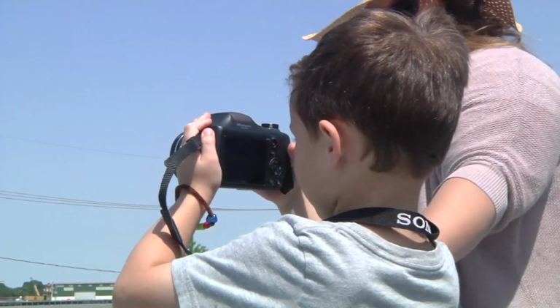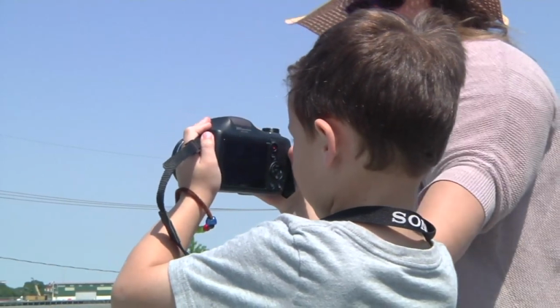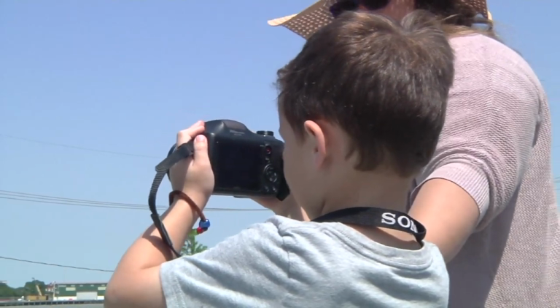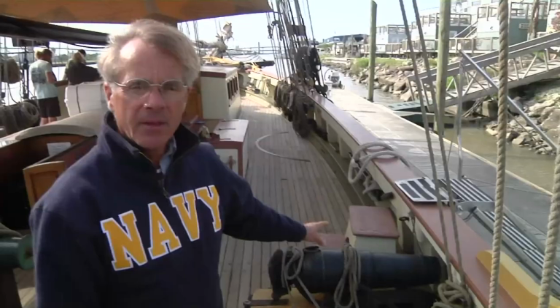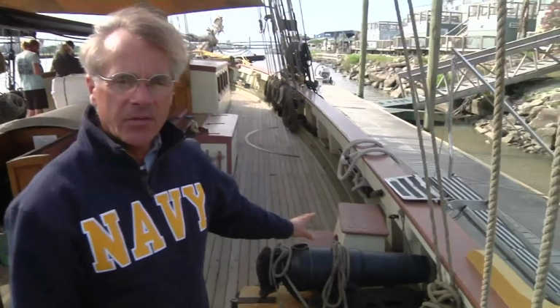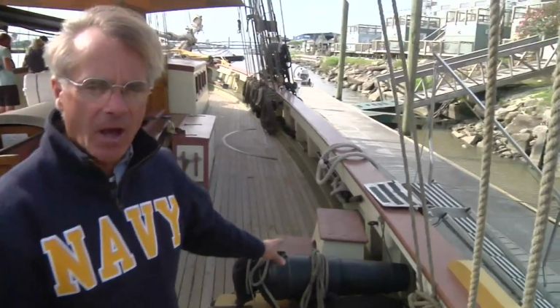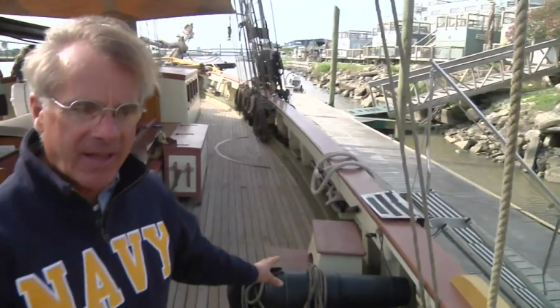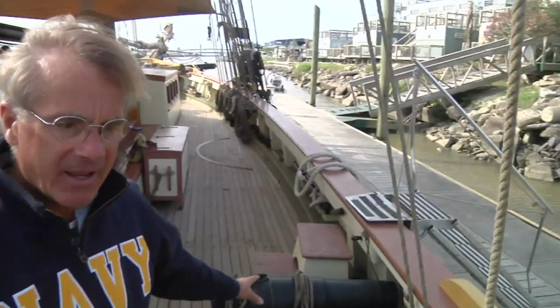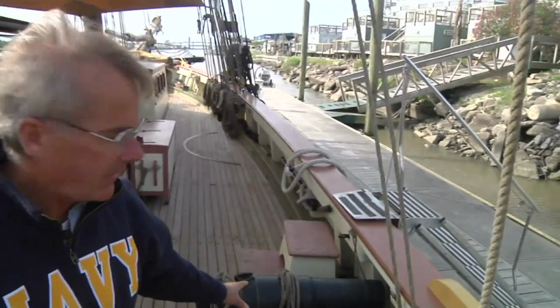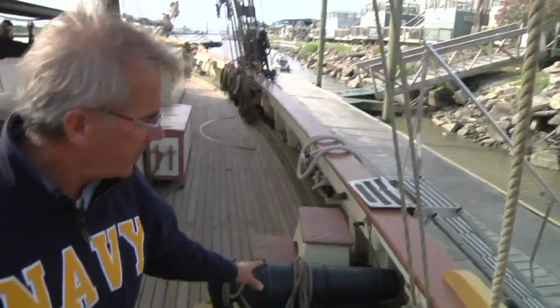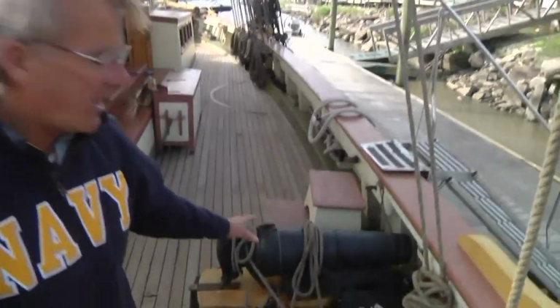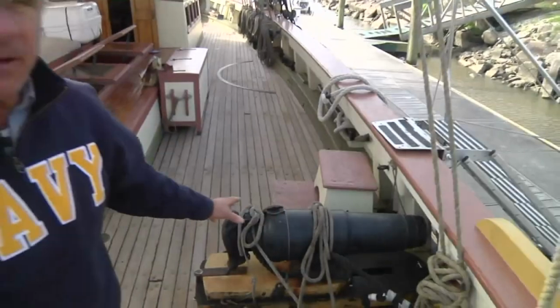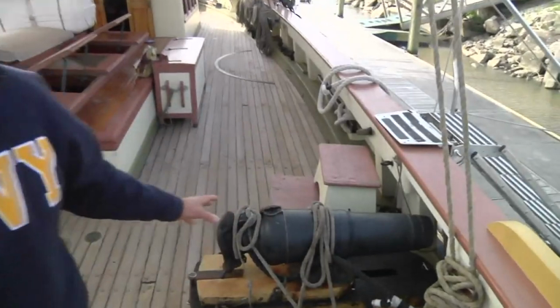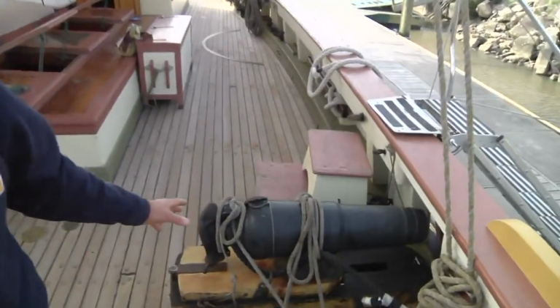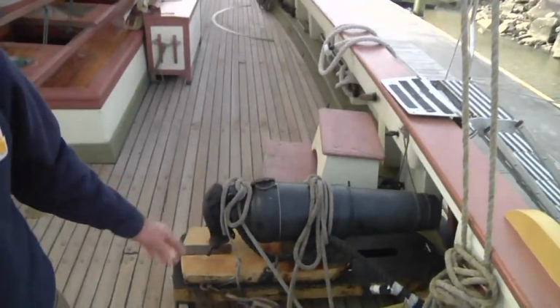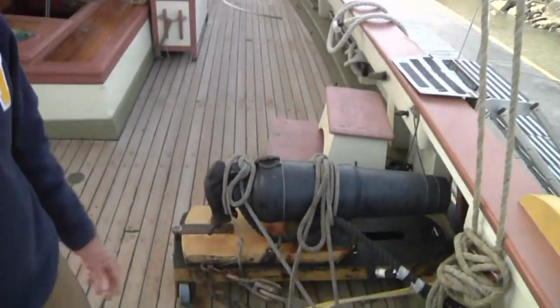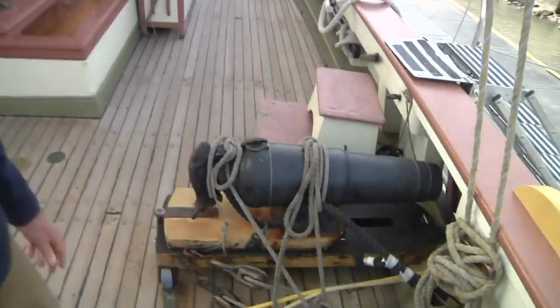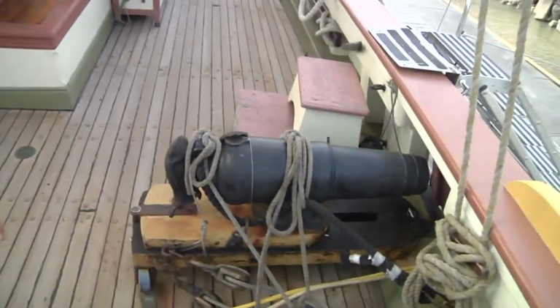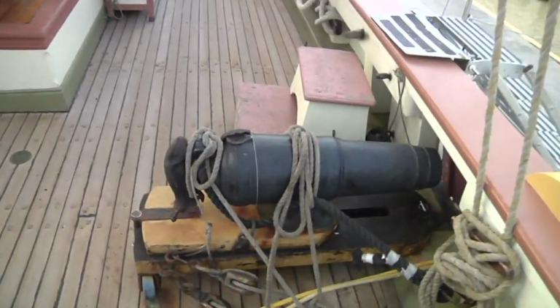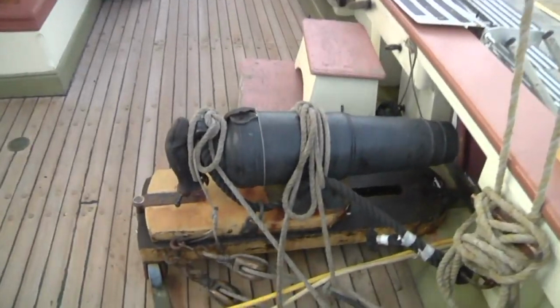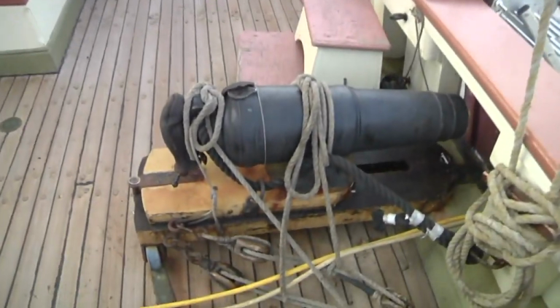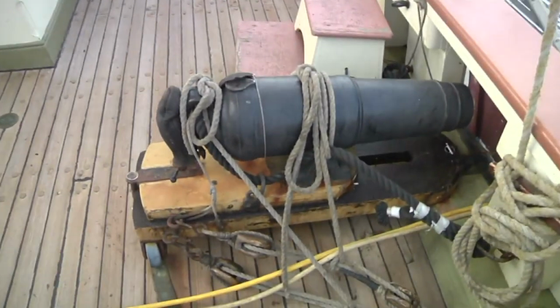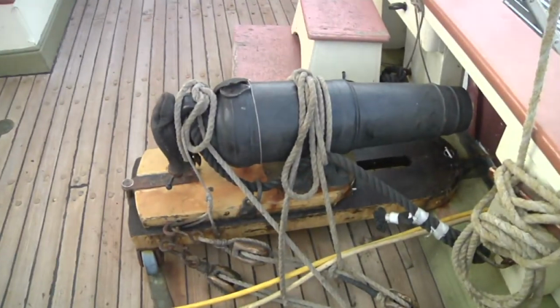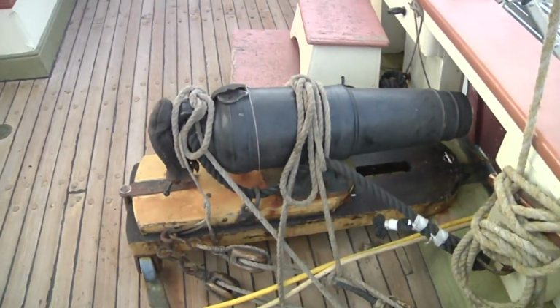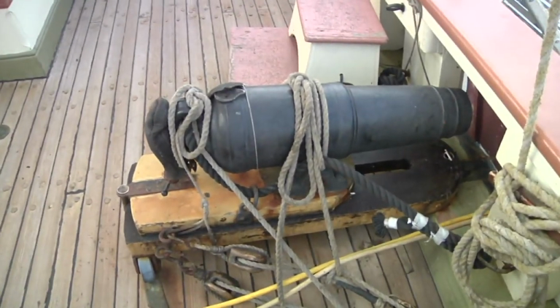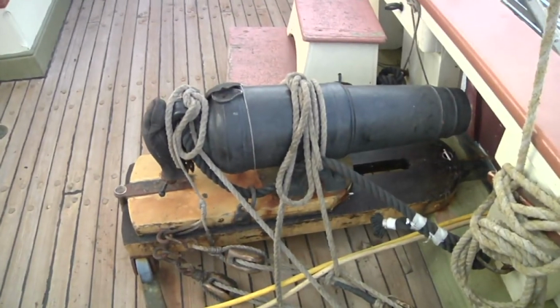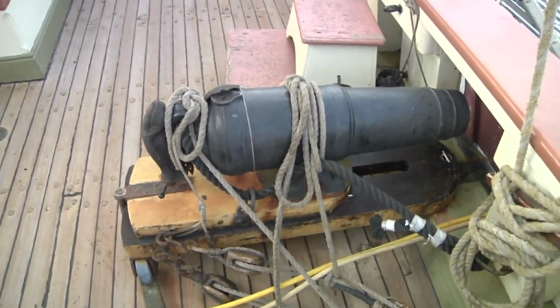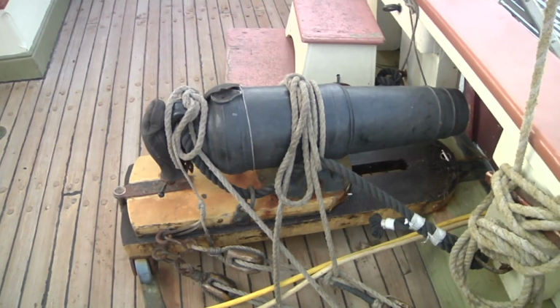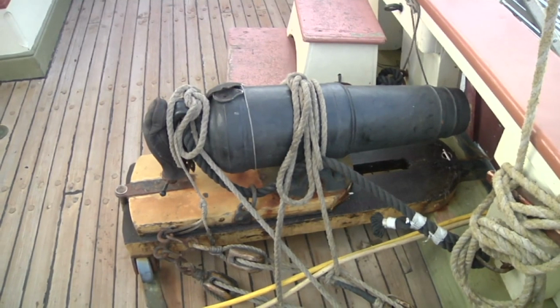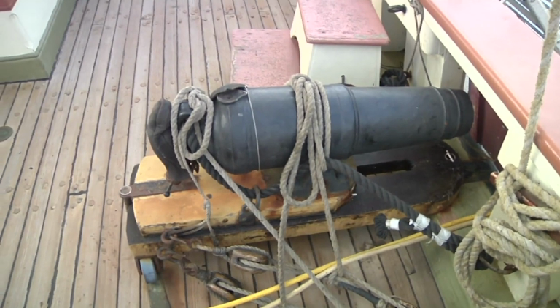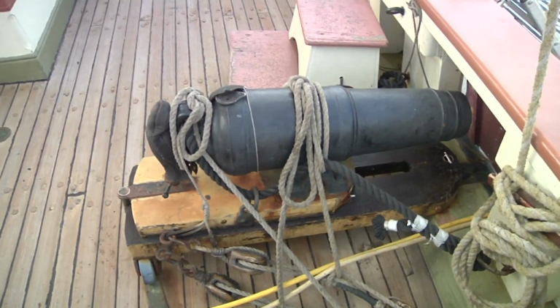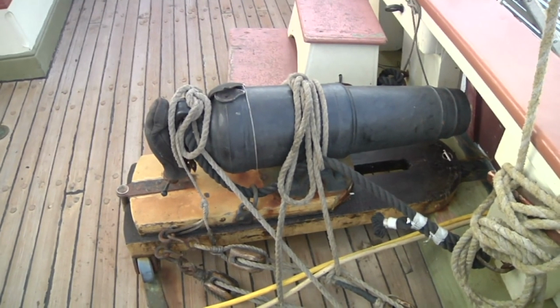This is not a cannon. This is a carronade, and it would be primarily what the privateers used as a threat.